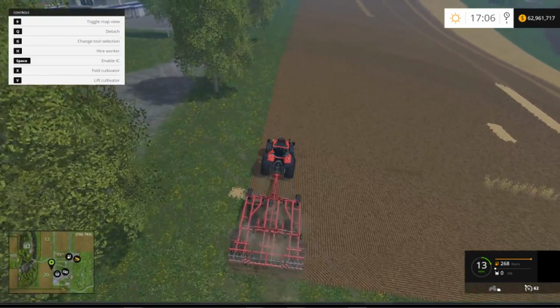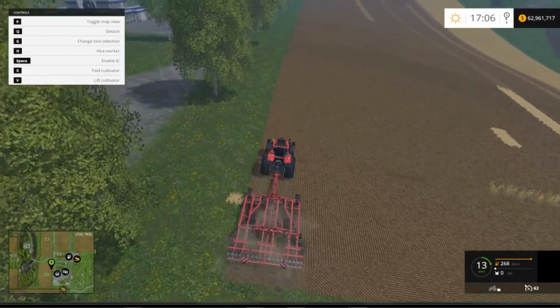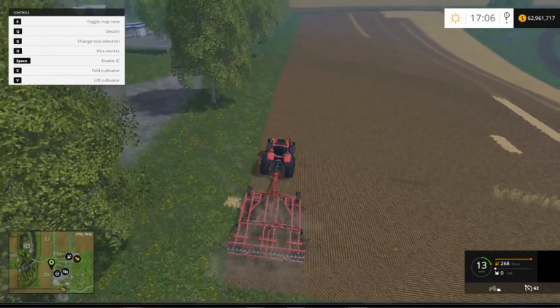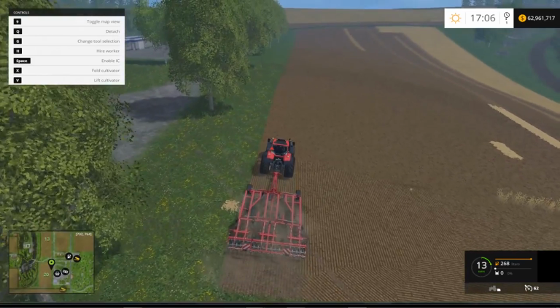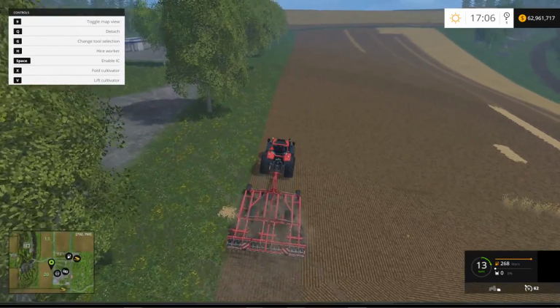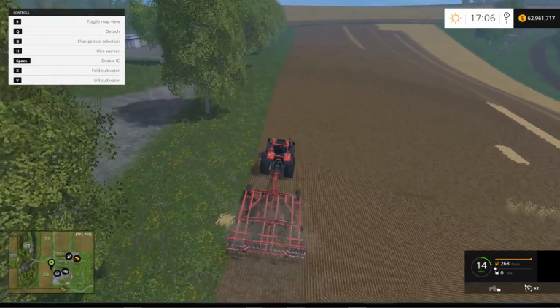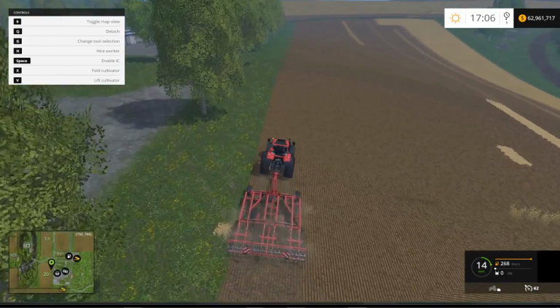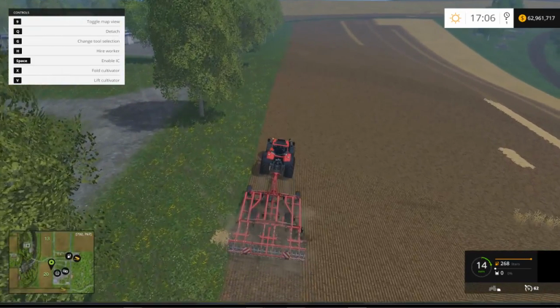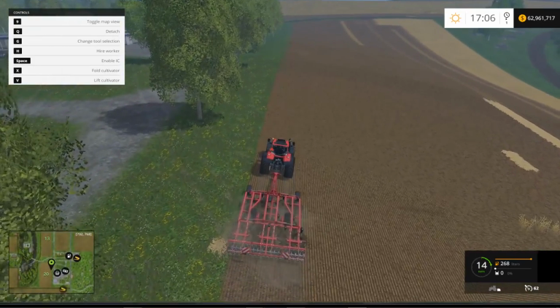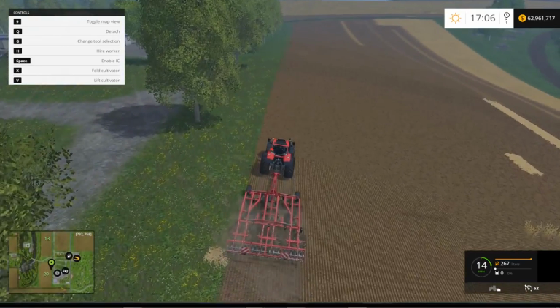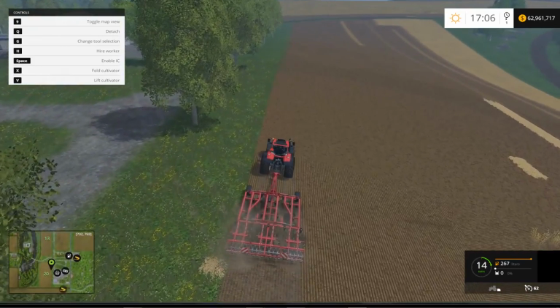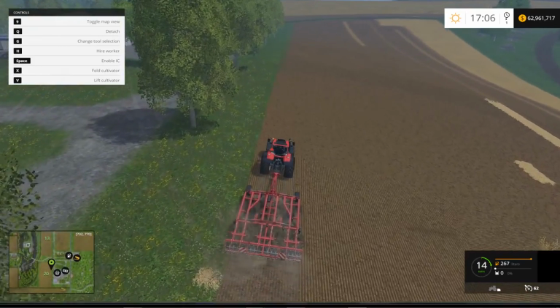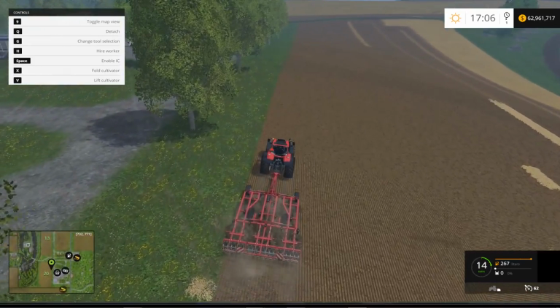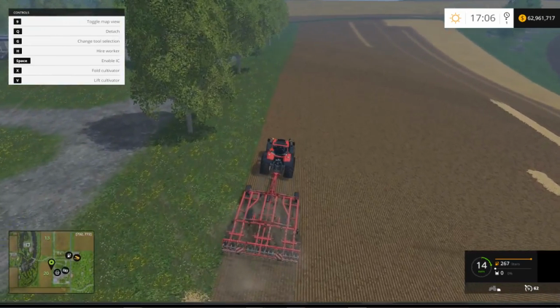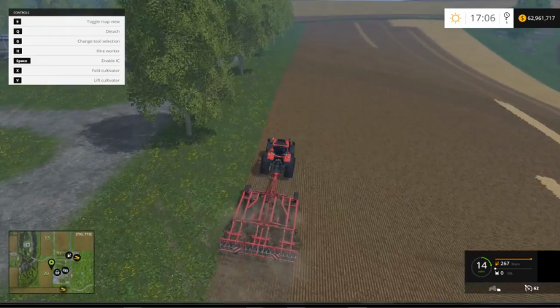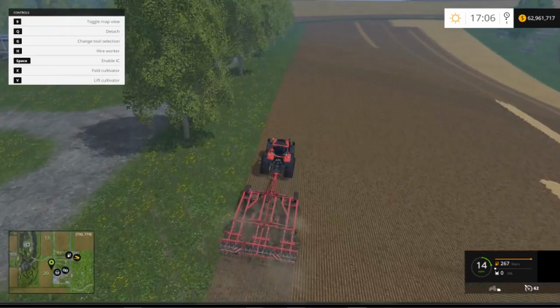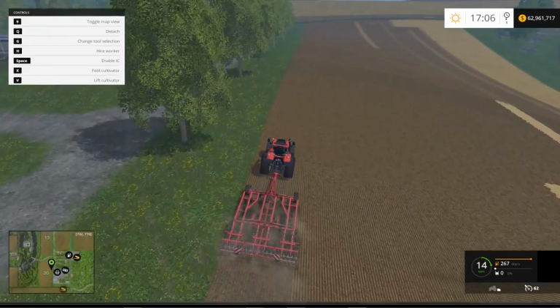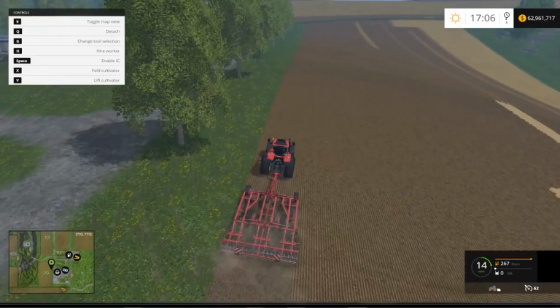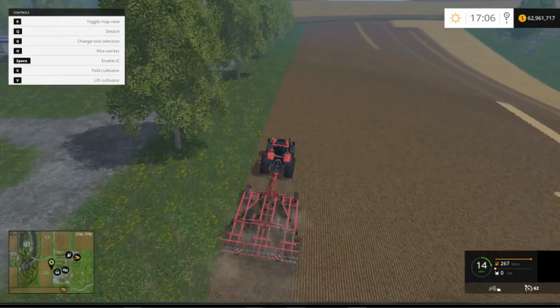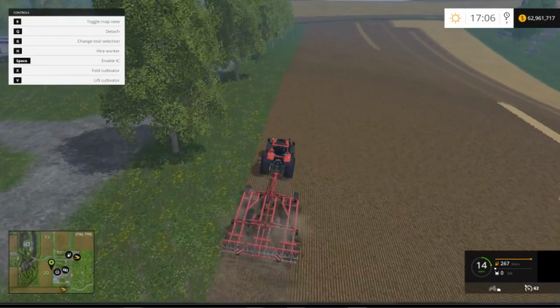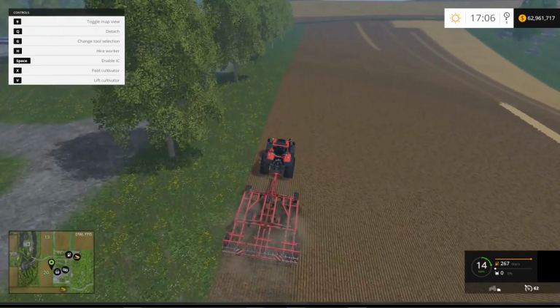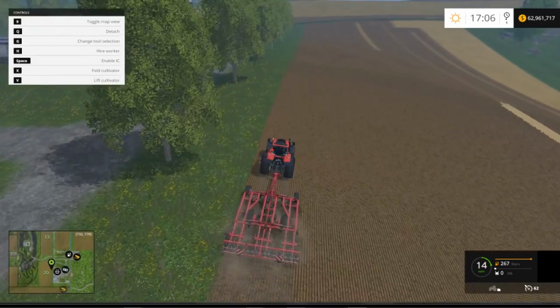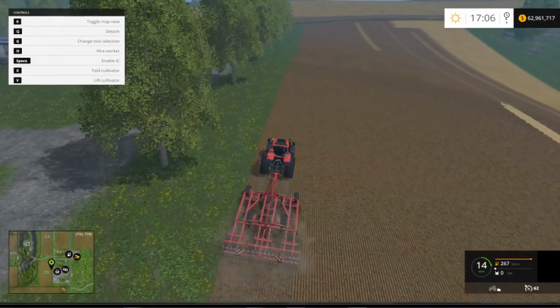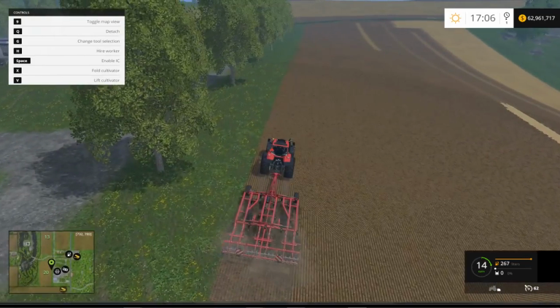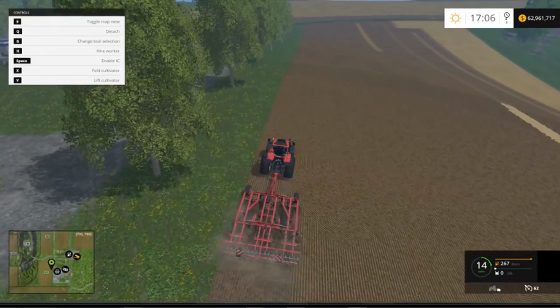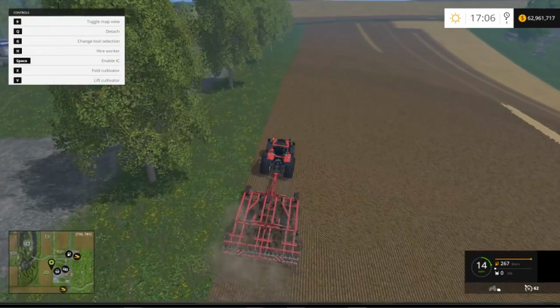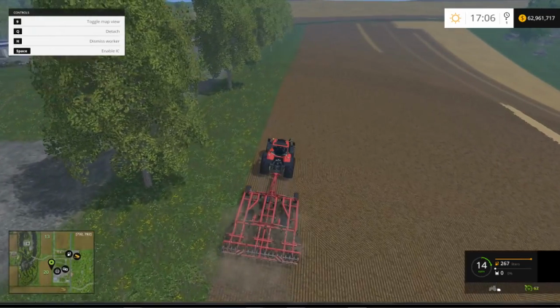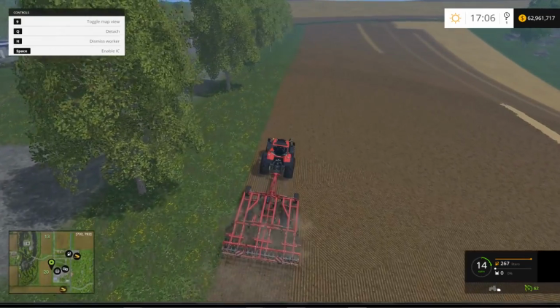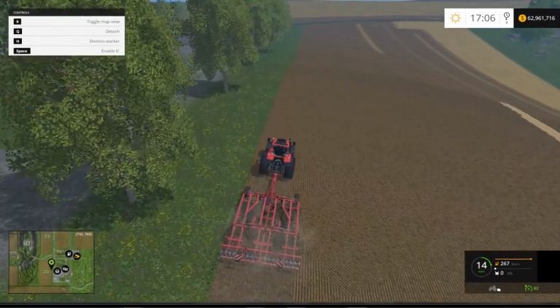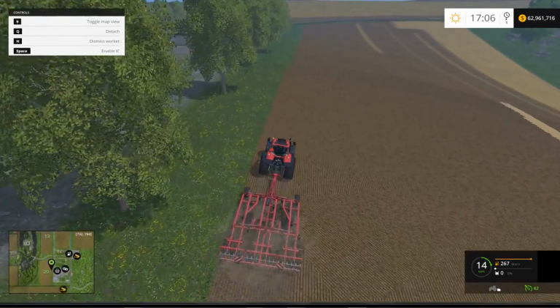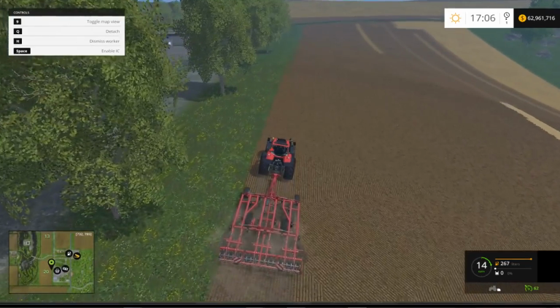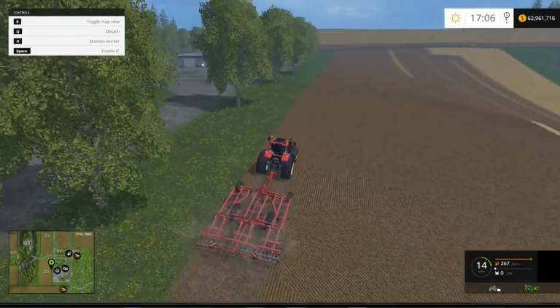Alright, we're cultivating — pulling through with ease. Can we hire a worker? I guess we can.